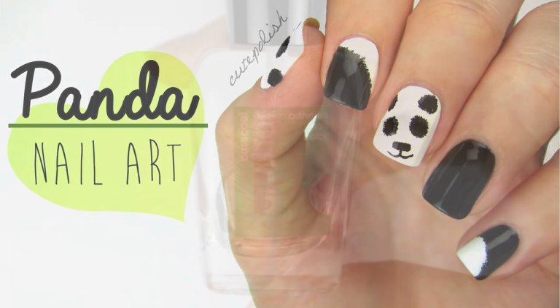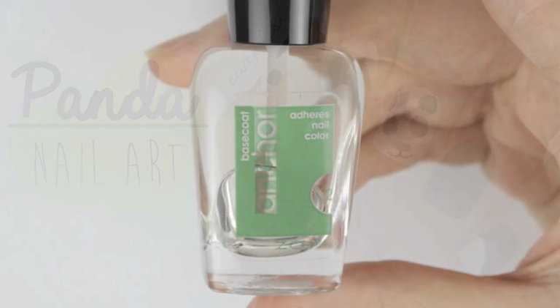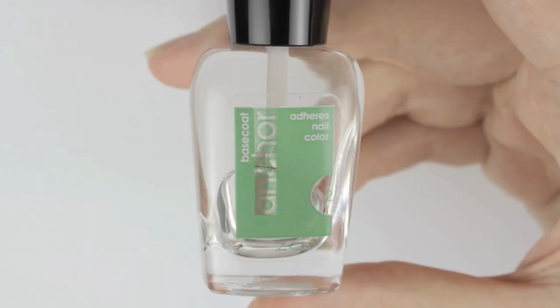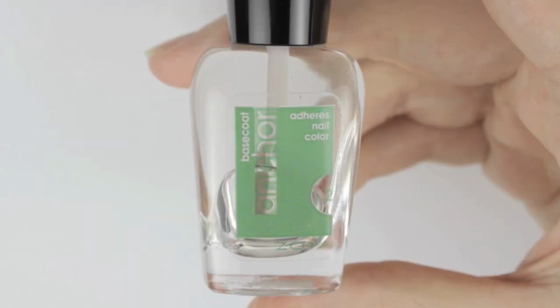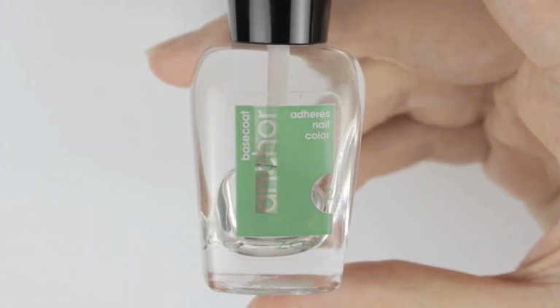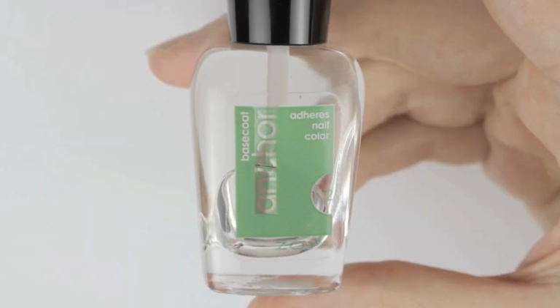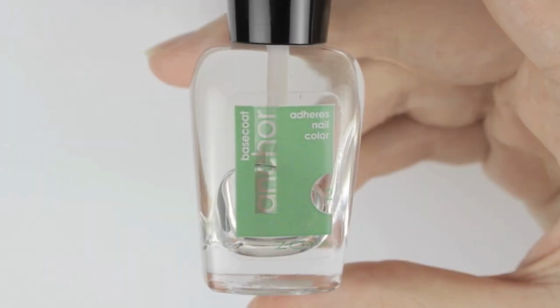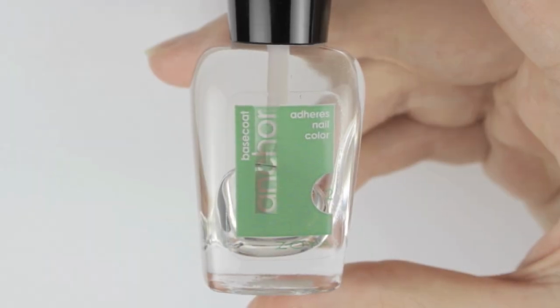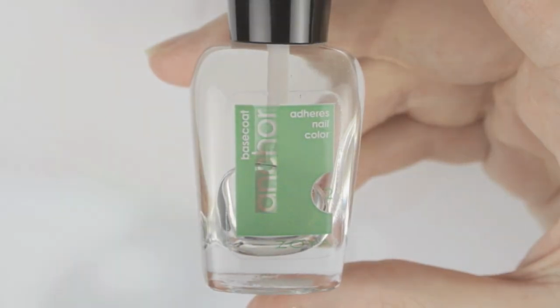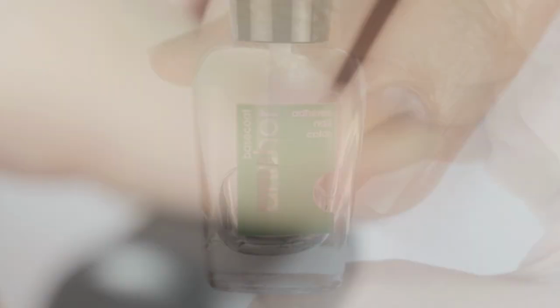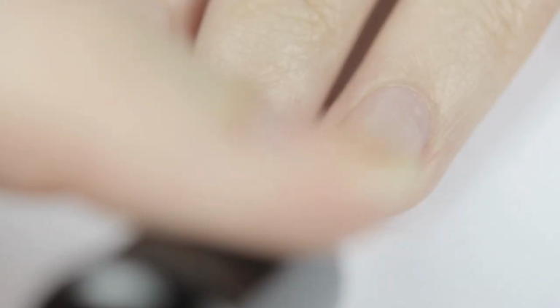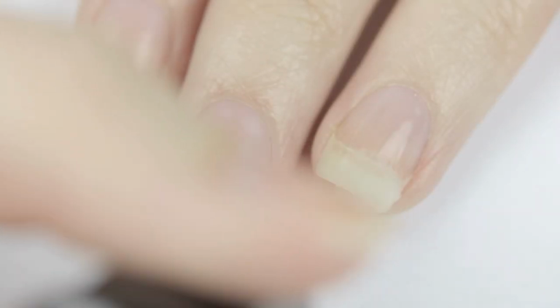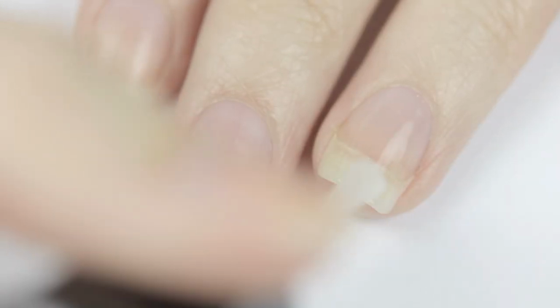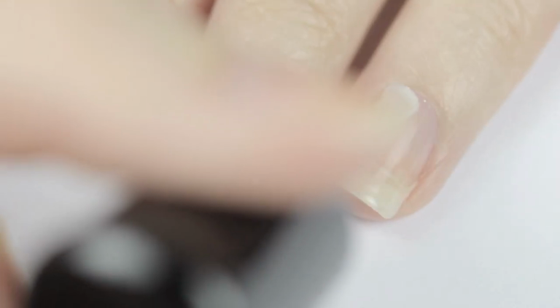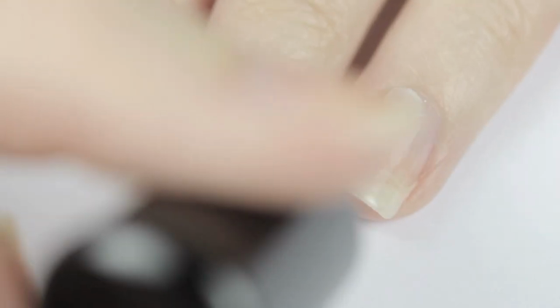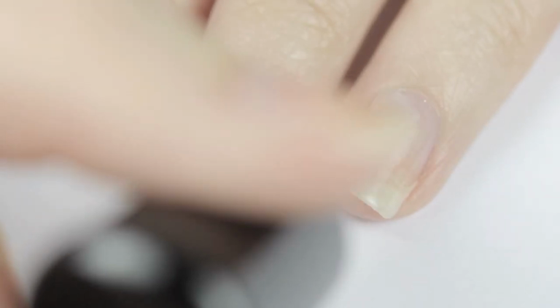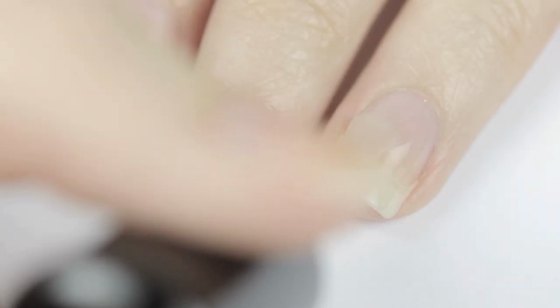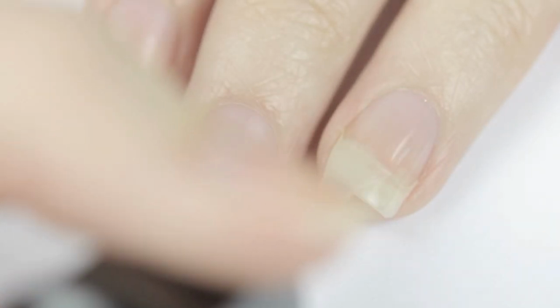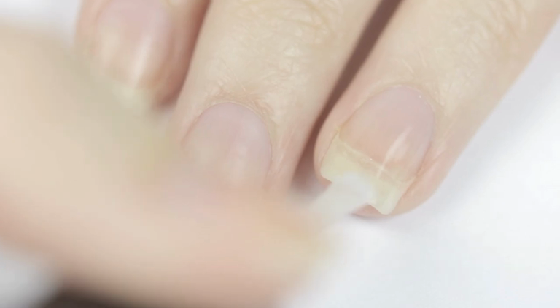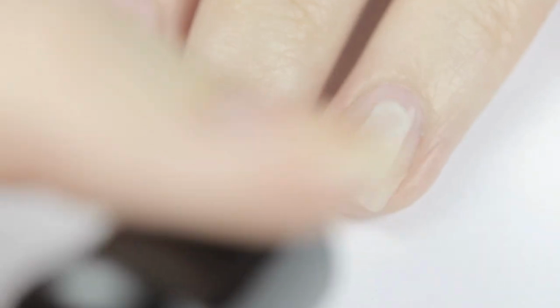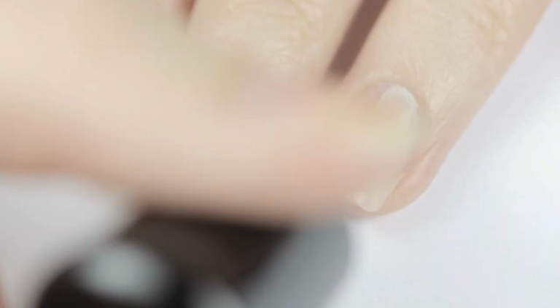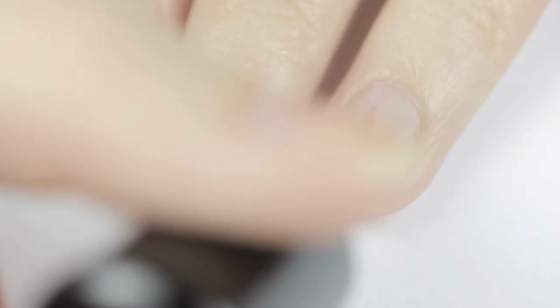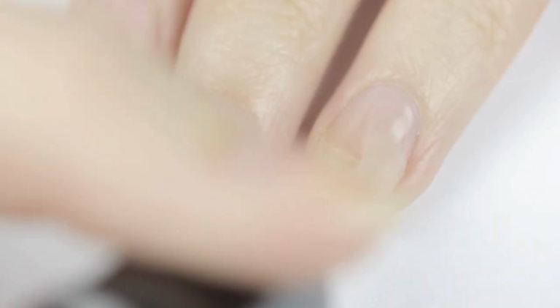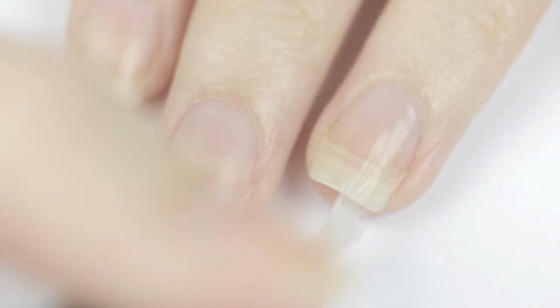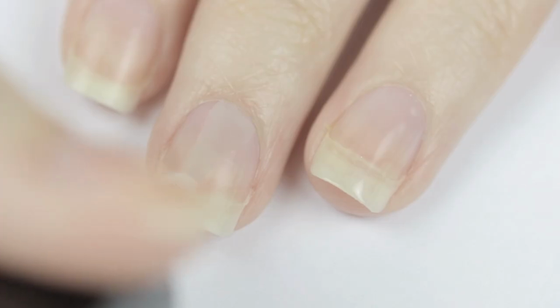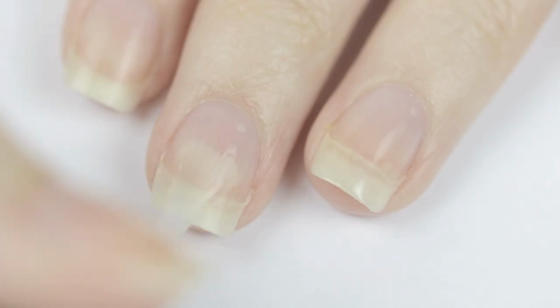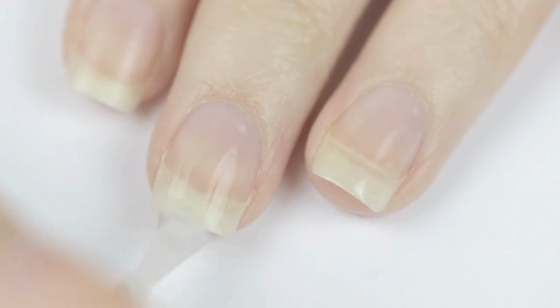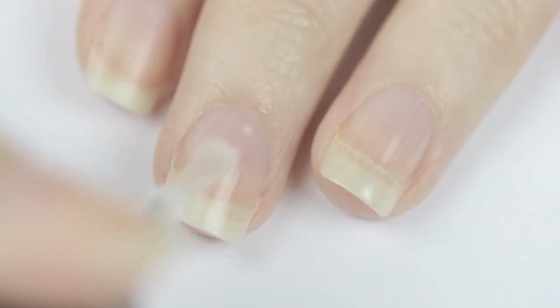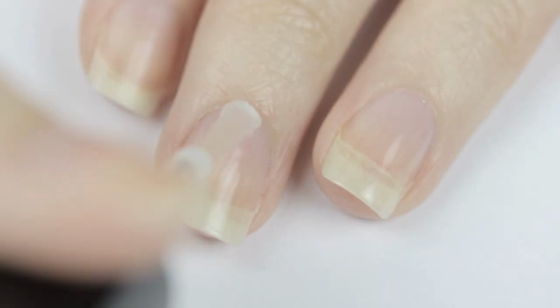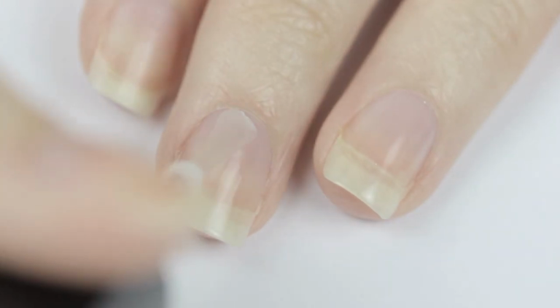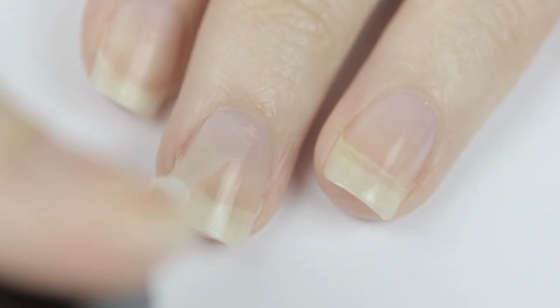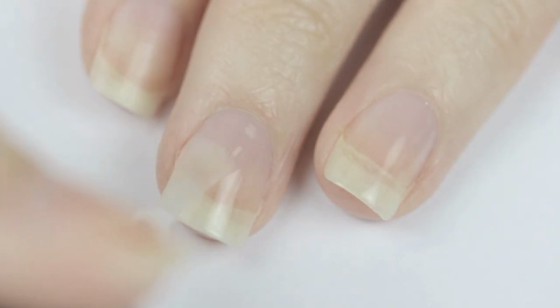Let's begin with a base coat to protect our natural nails. This will also provide a perfect base to adhere polish over.